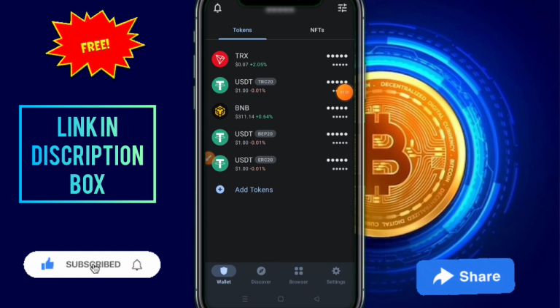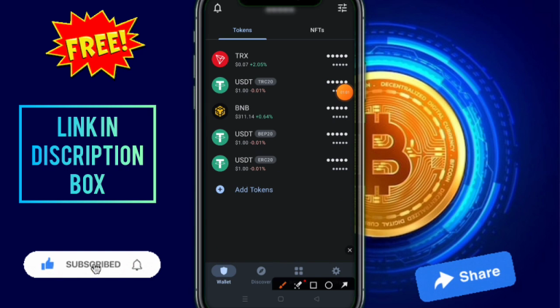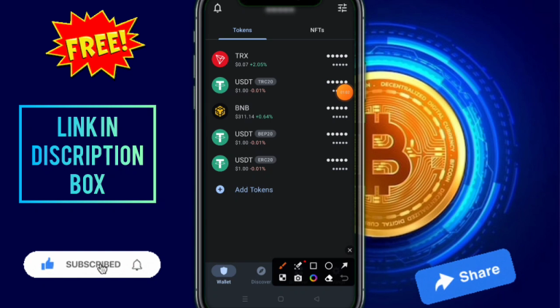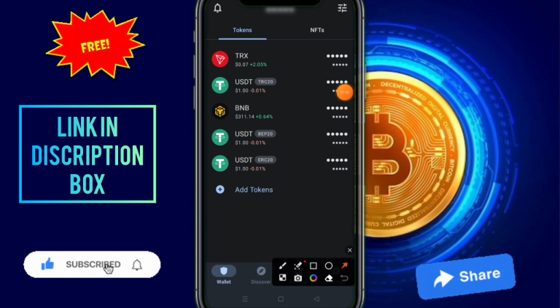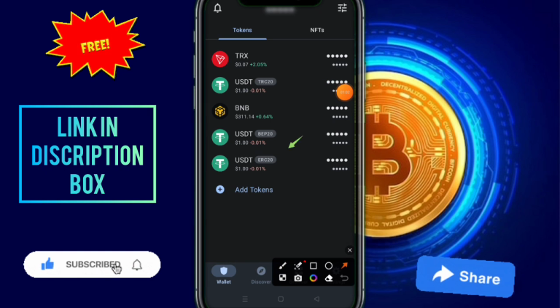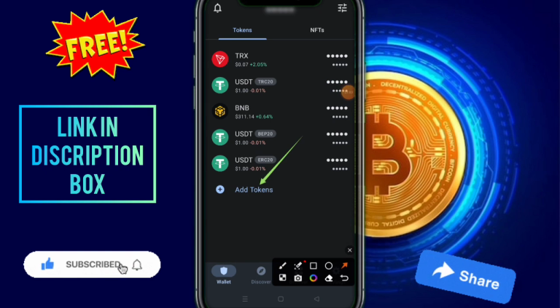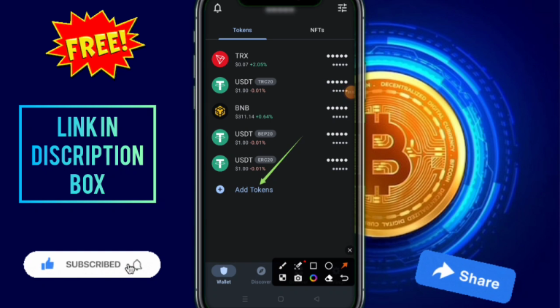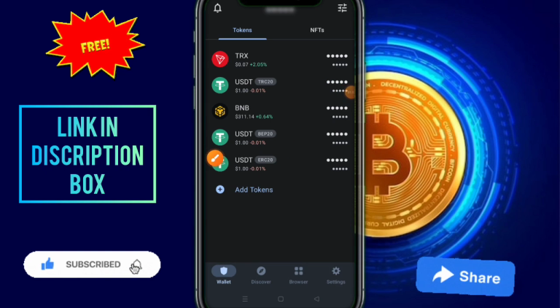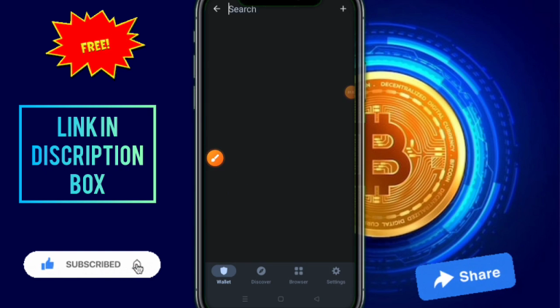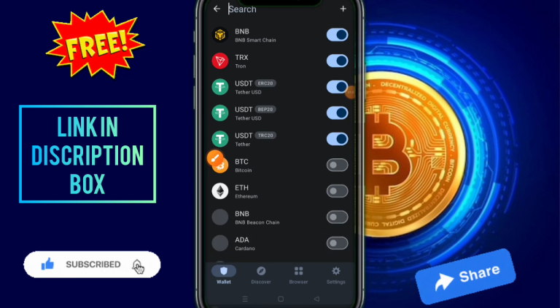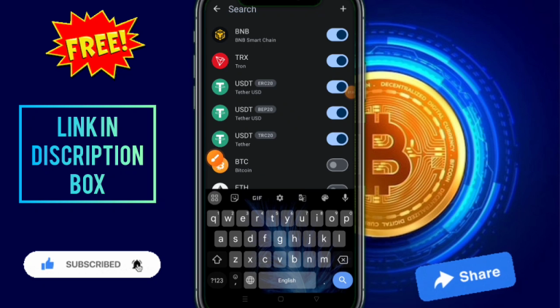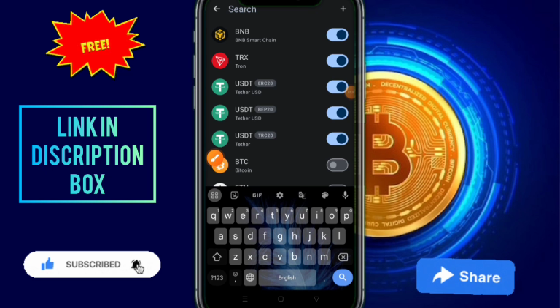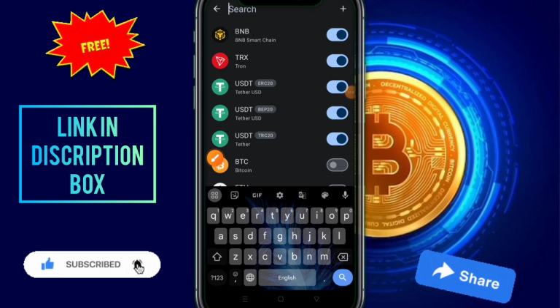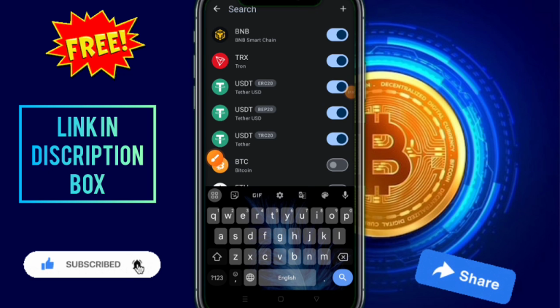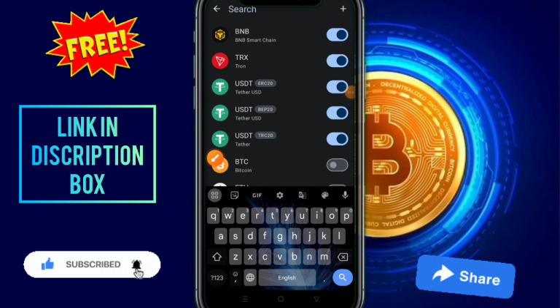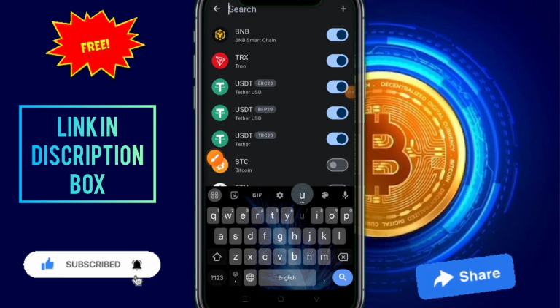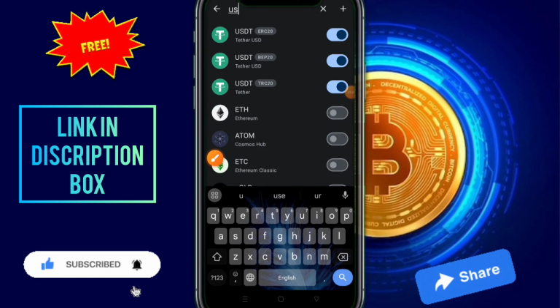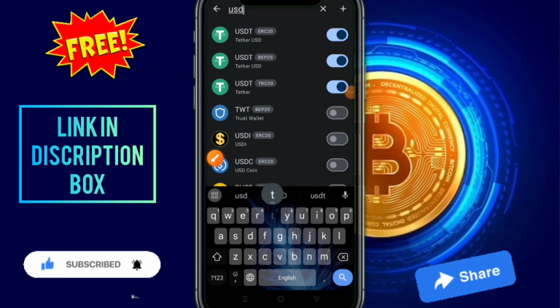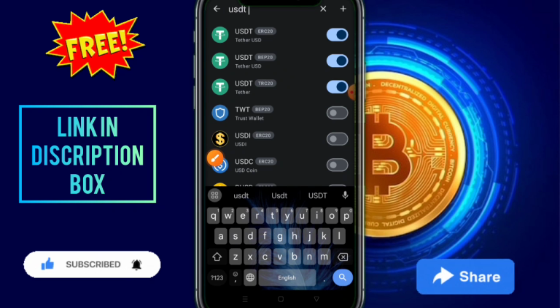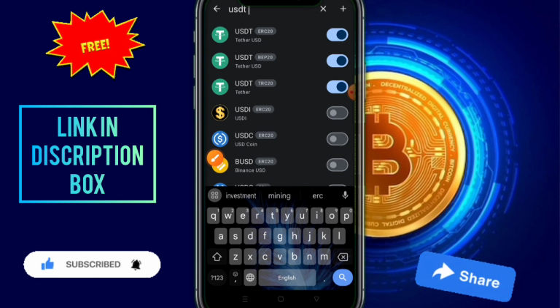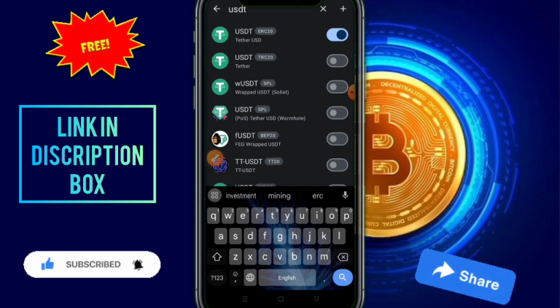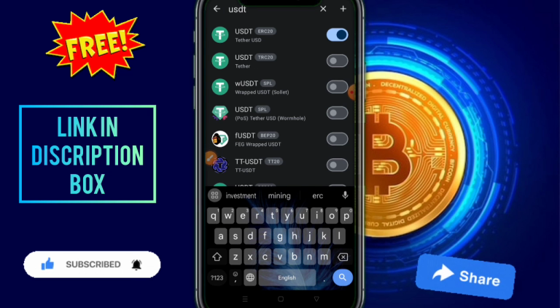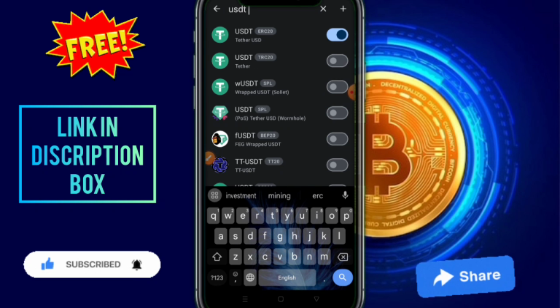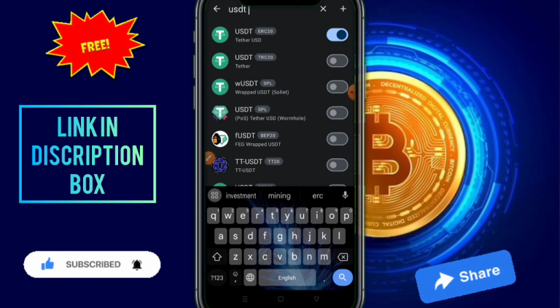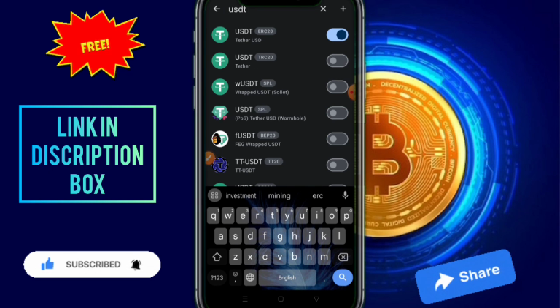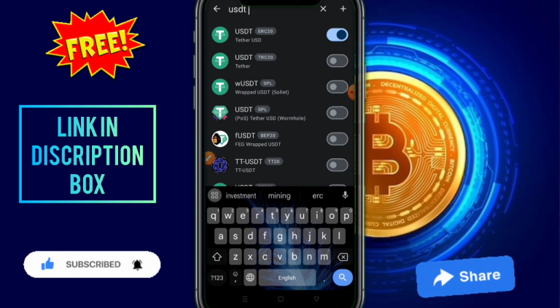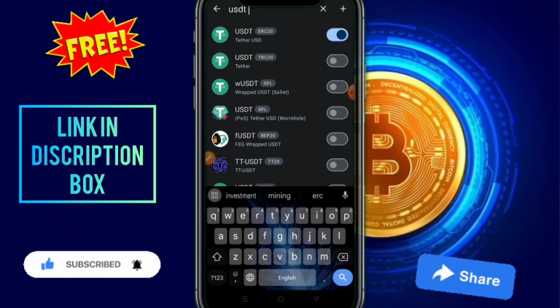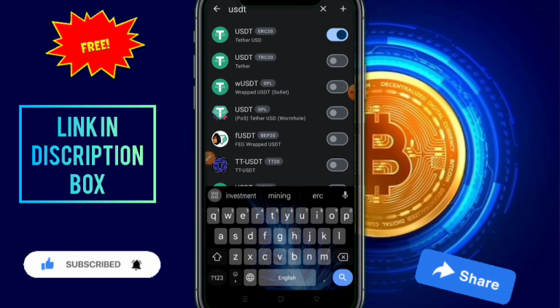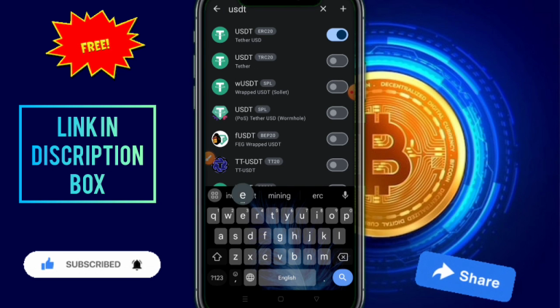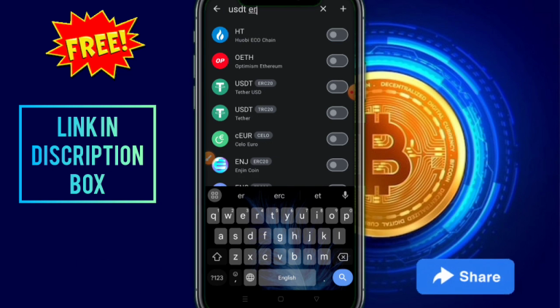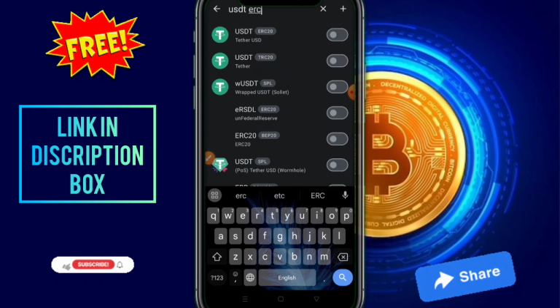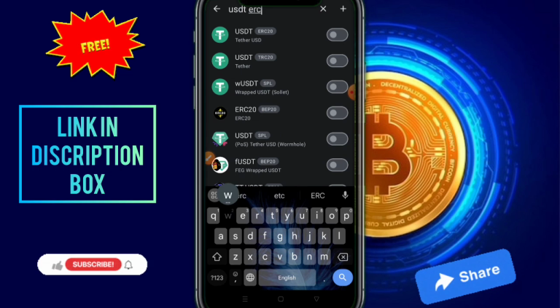Open your wallet, then you need to click on add token. You need to click on USDT TRC, ERC 20.